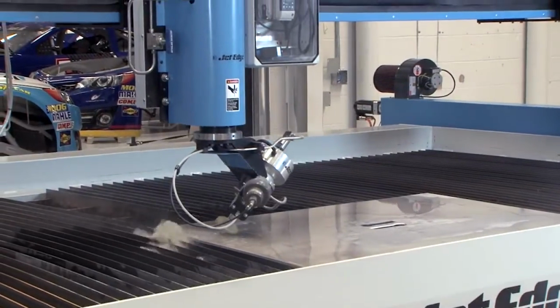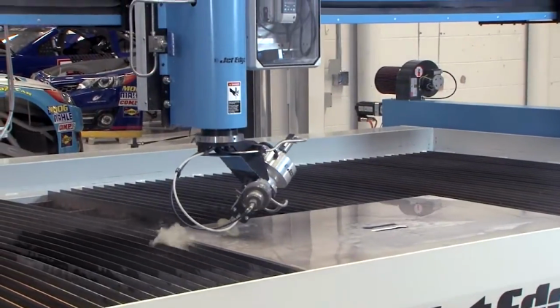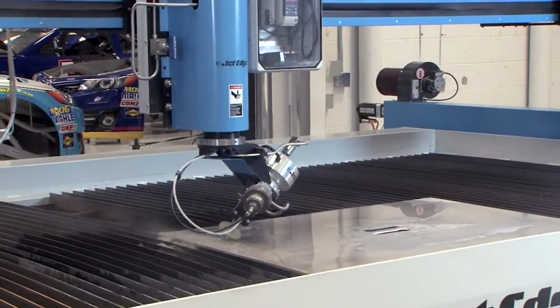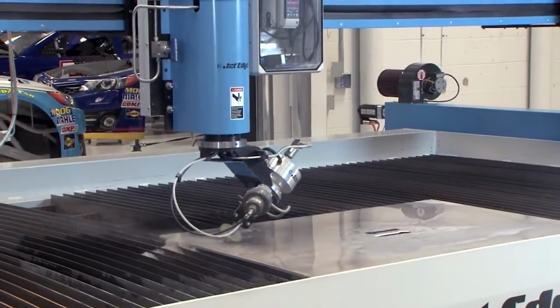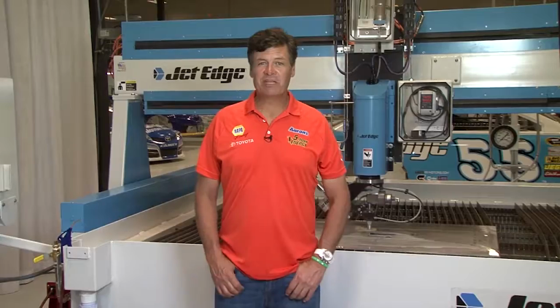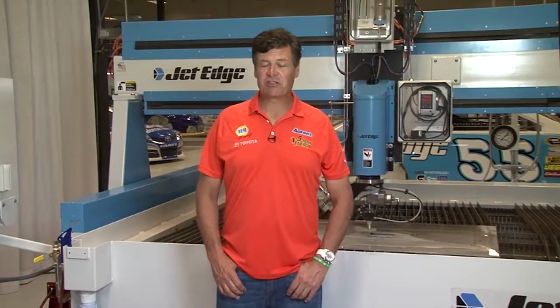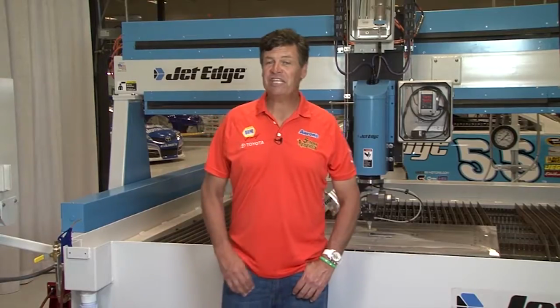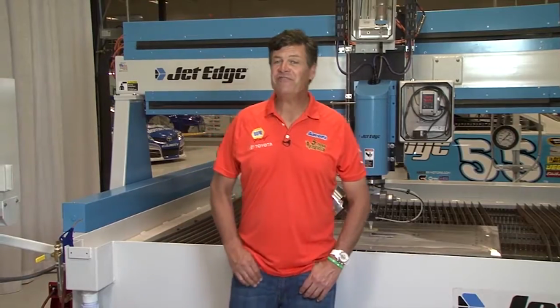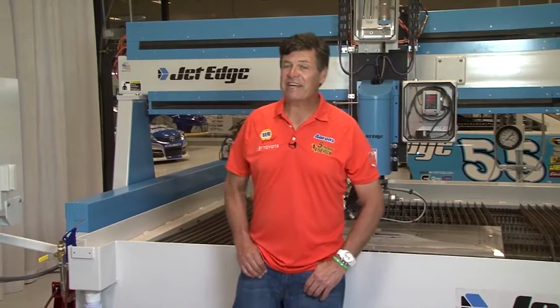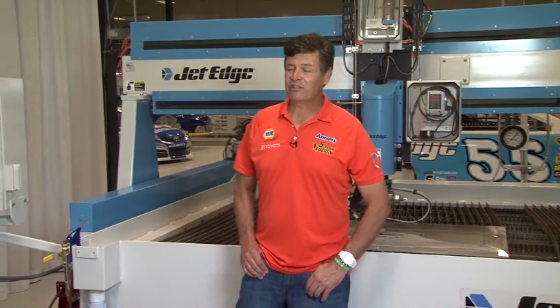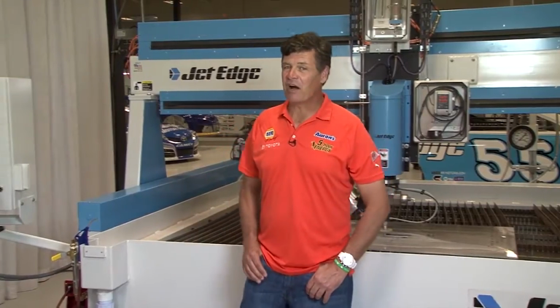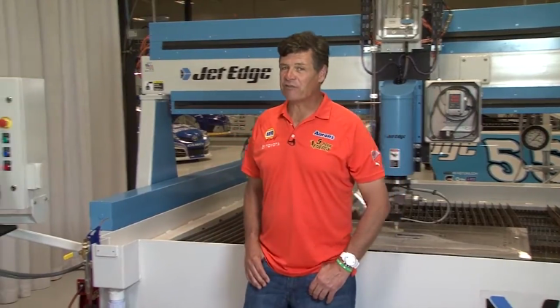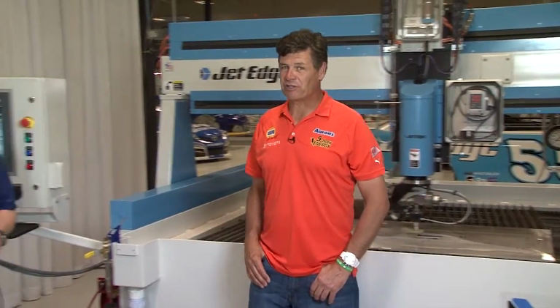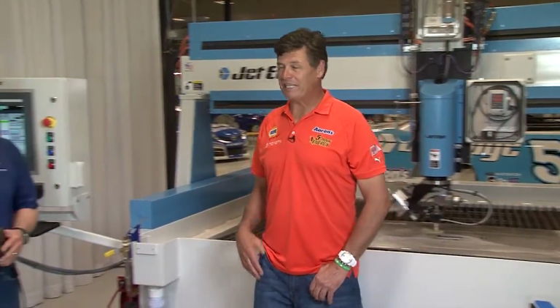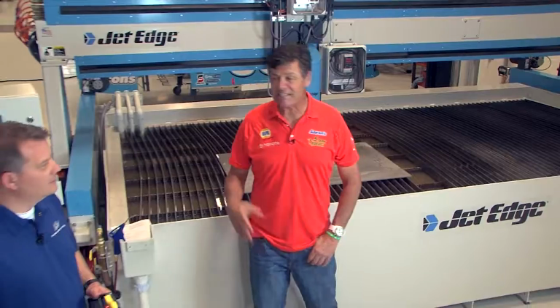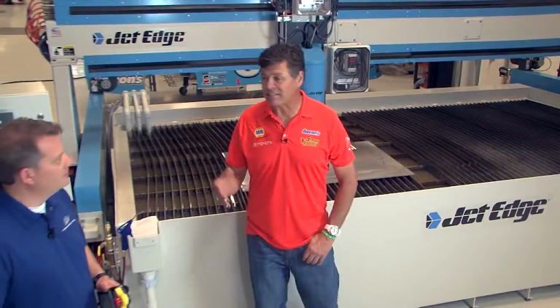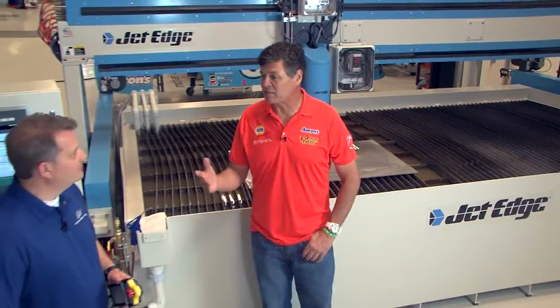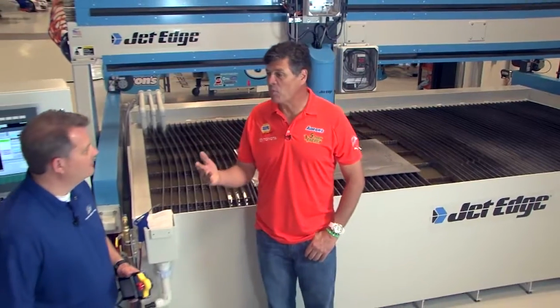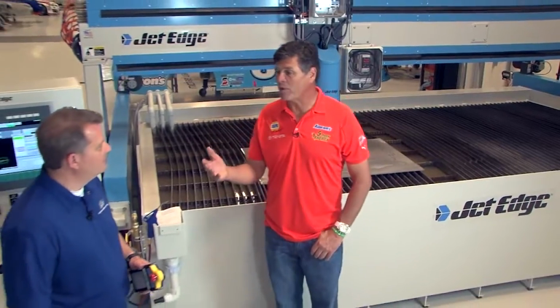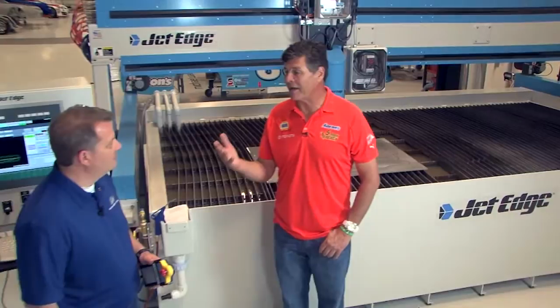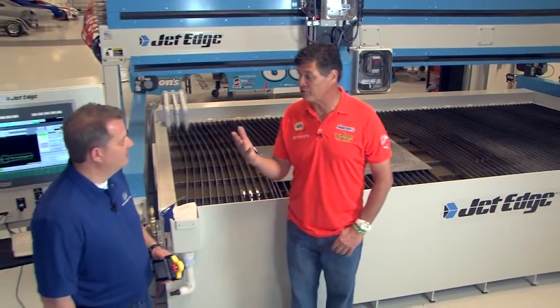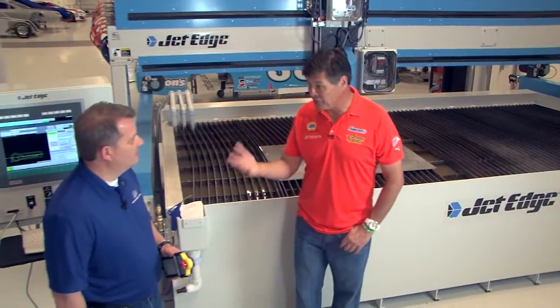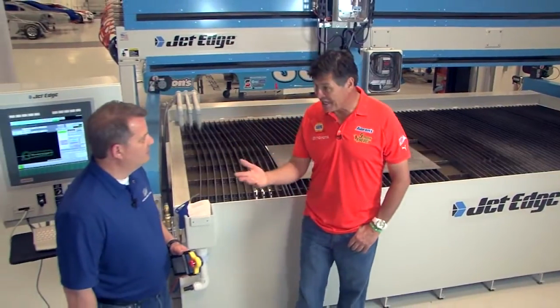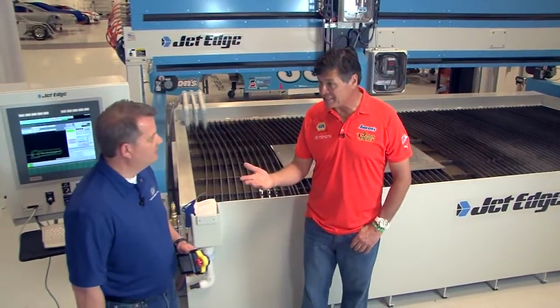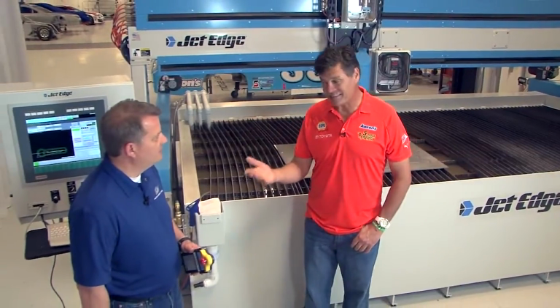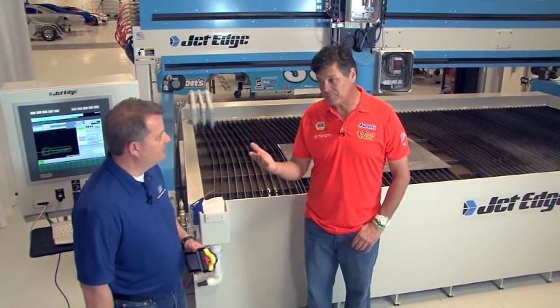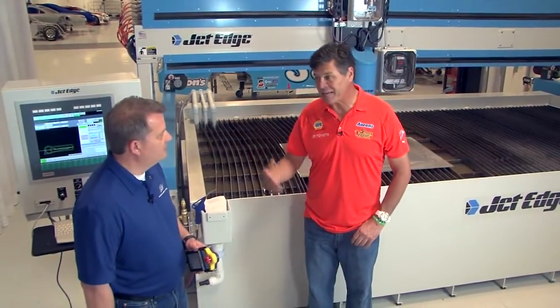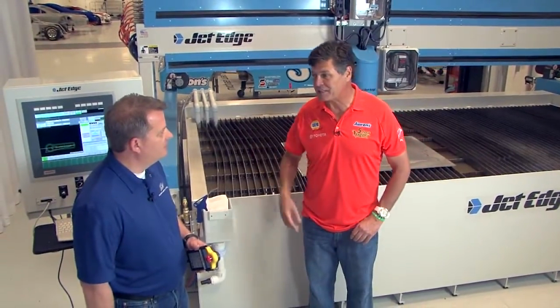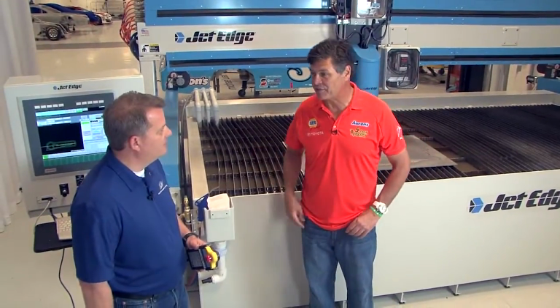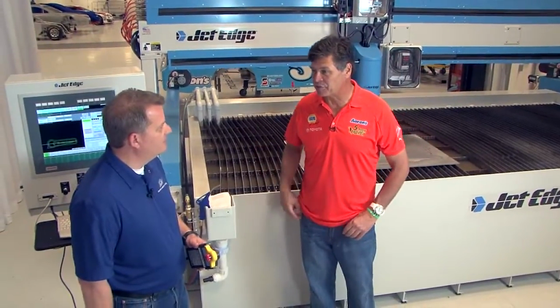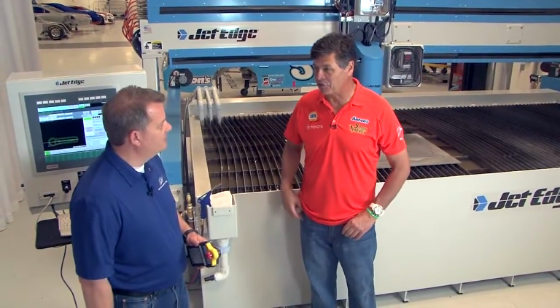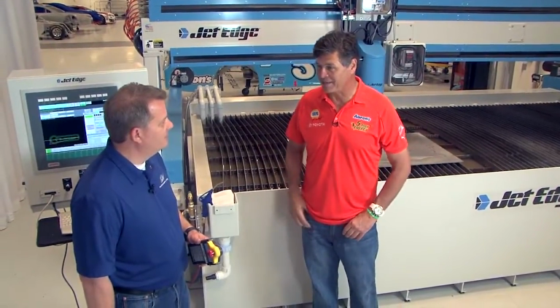Tom German is our Chief Technical Officer, and he's going to tell us more about how JetEdge has helped take us to Victory Lane.